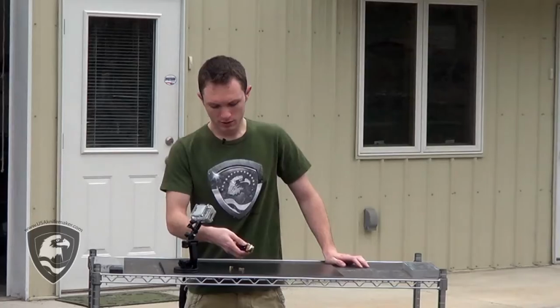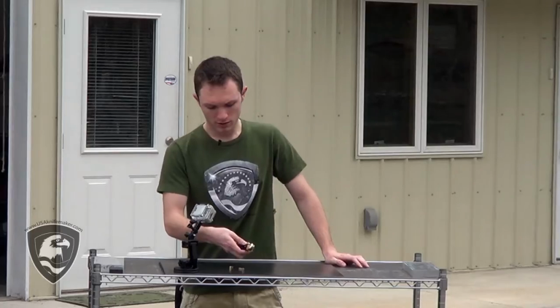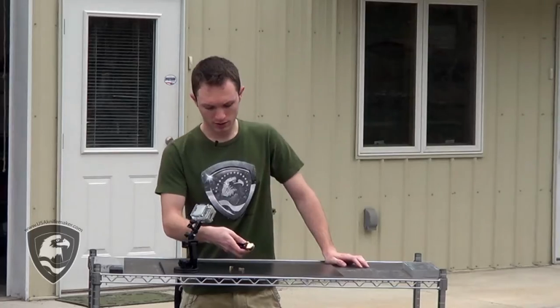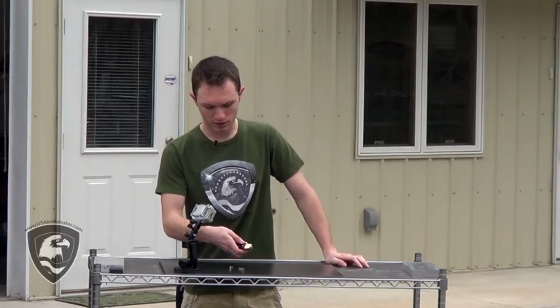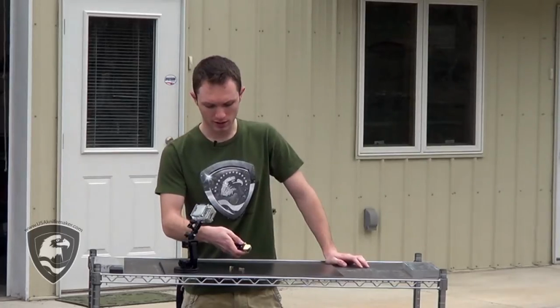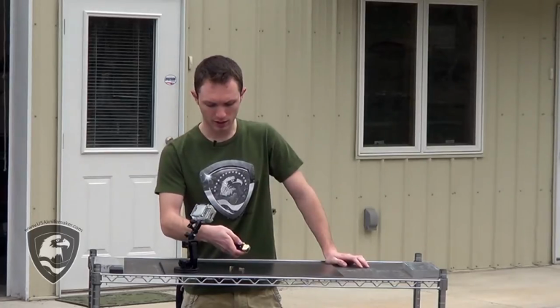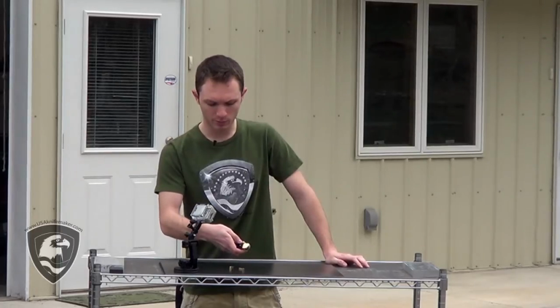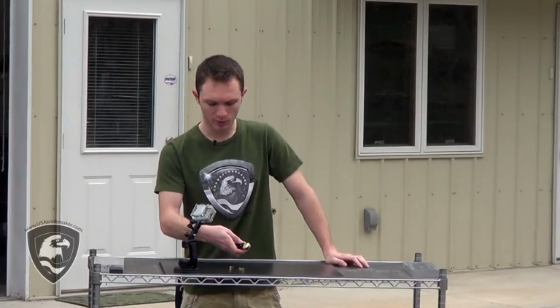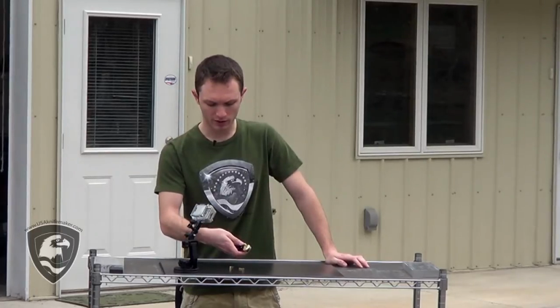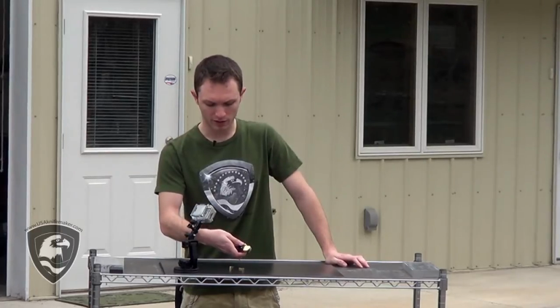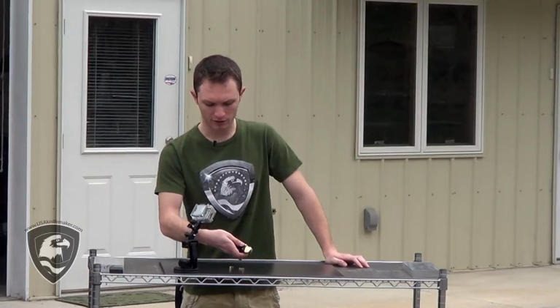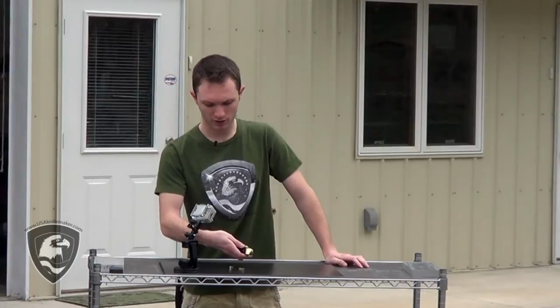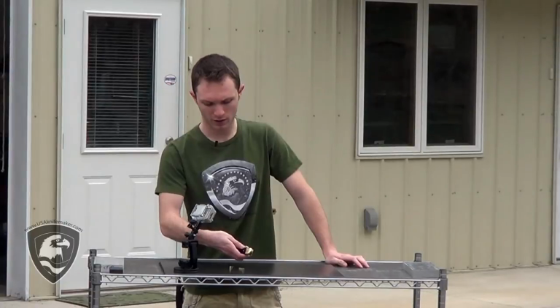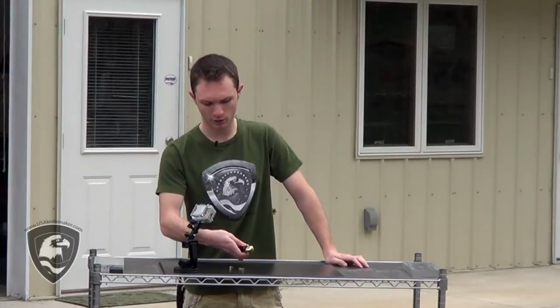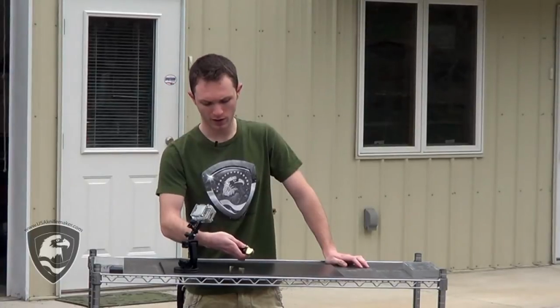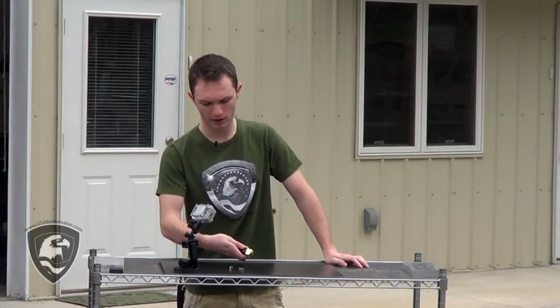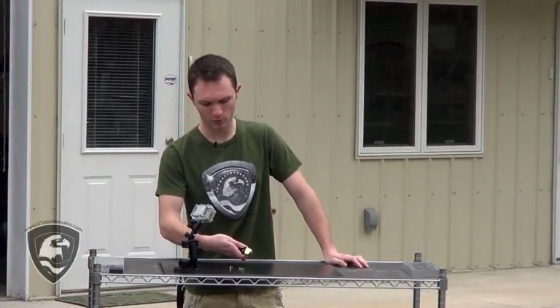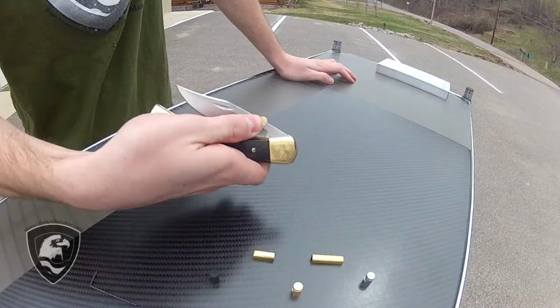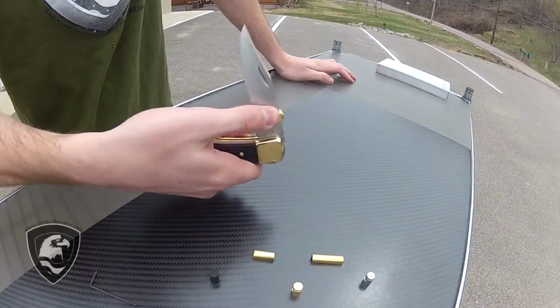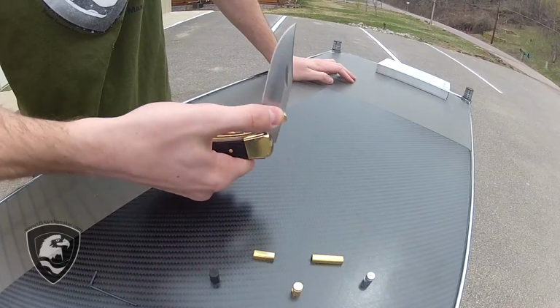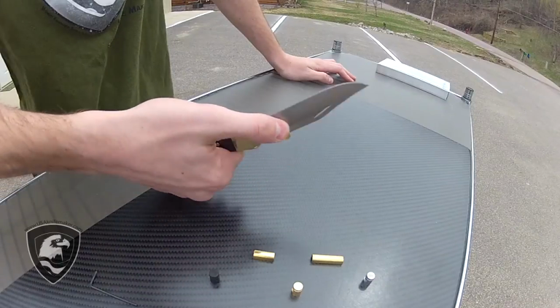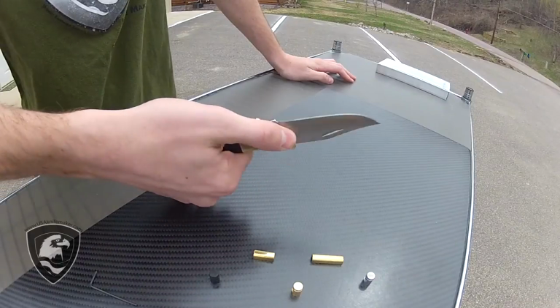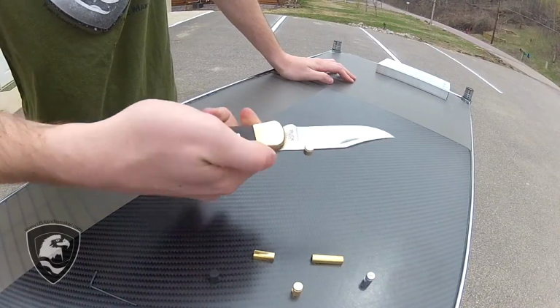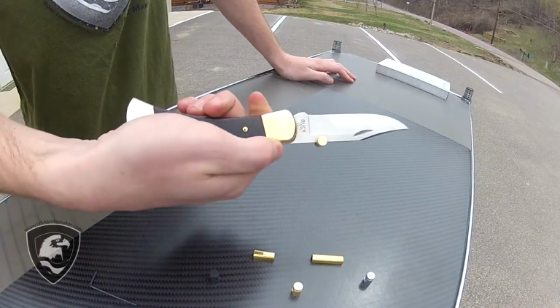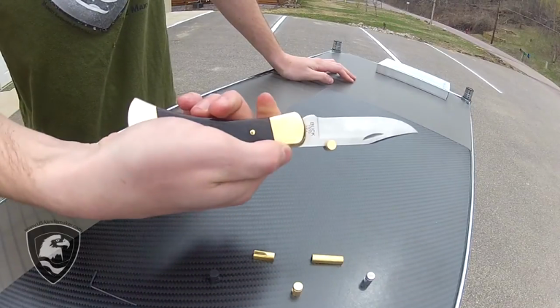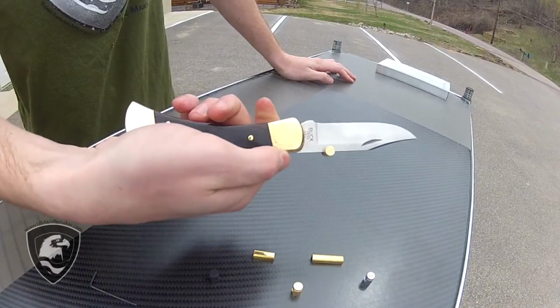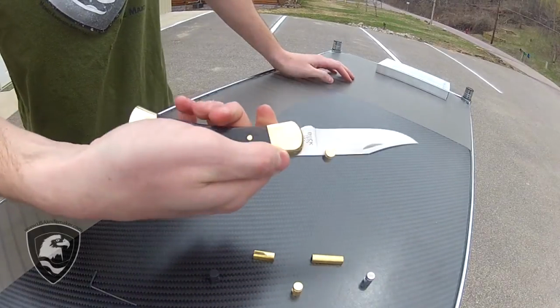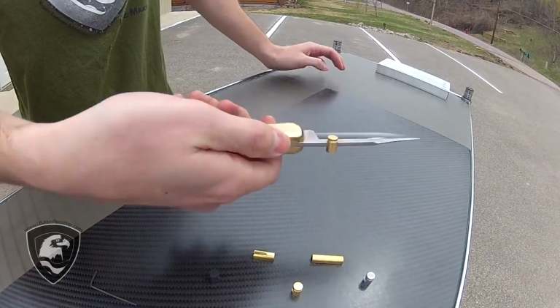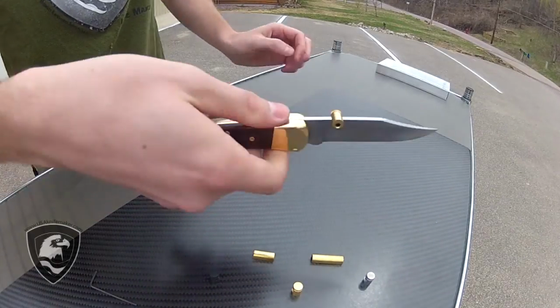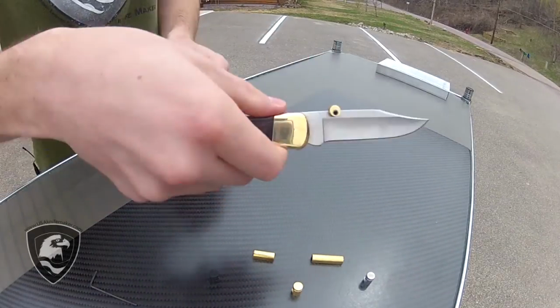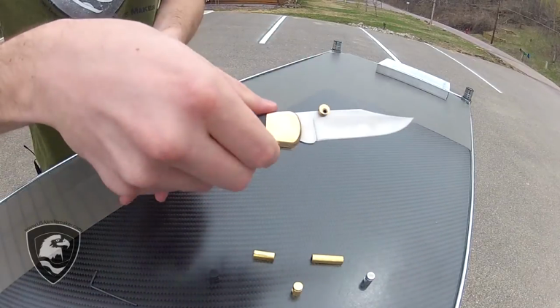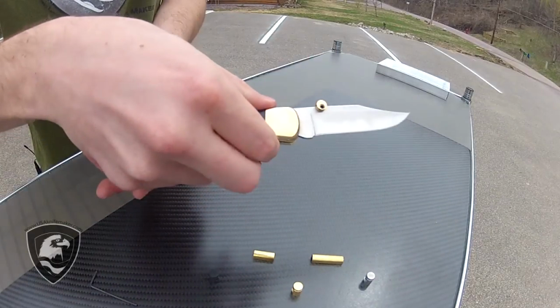So that turns any buck knife into a one-handed opener, just like that. Quick, easy.